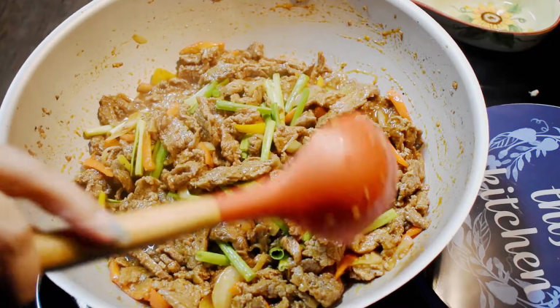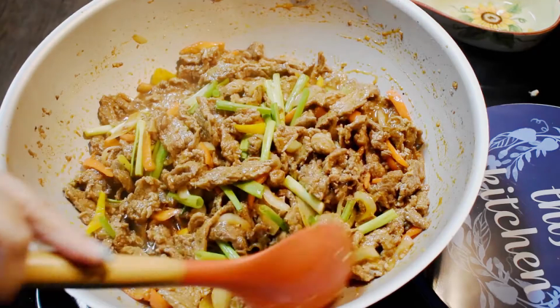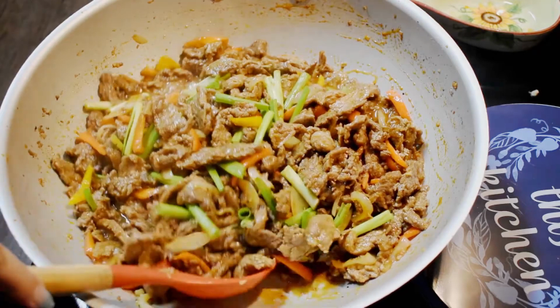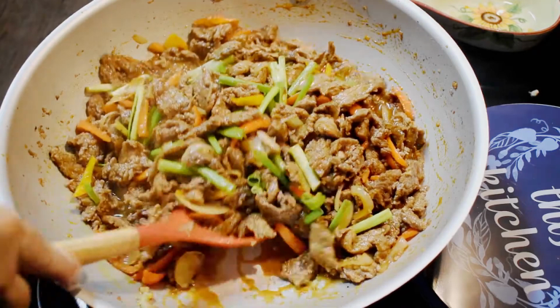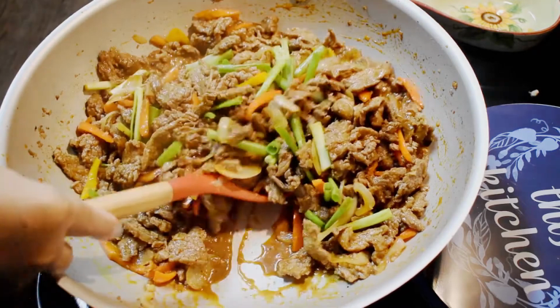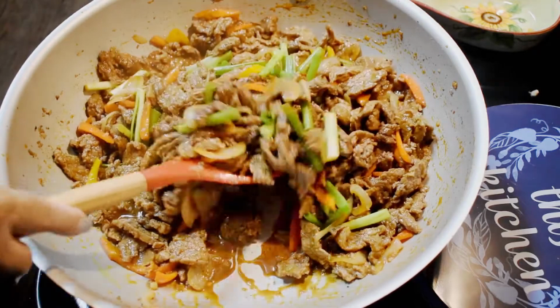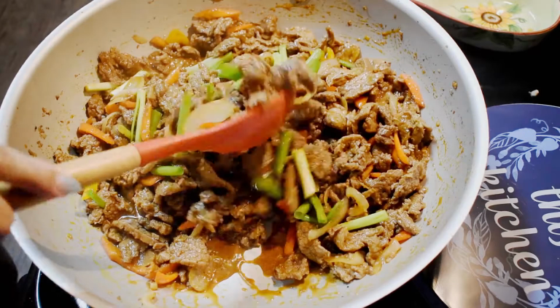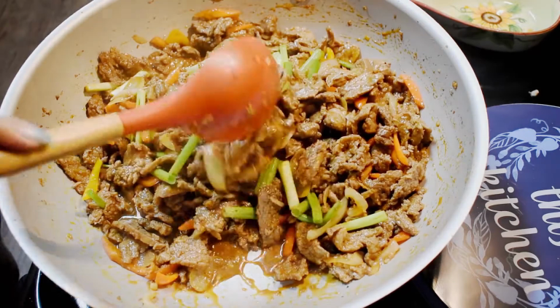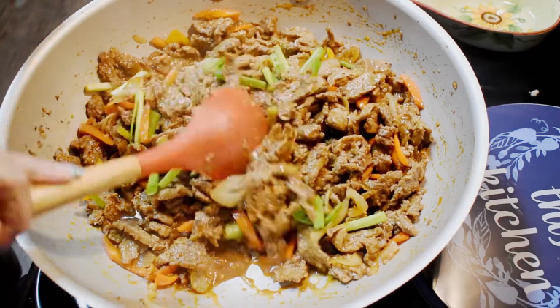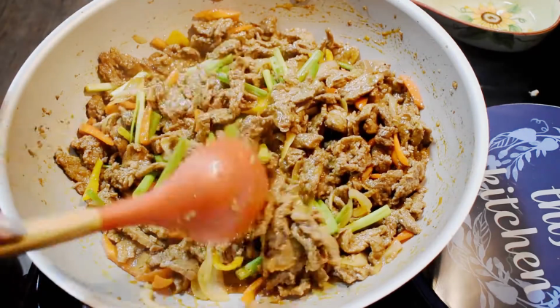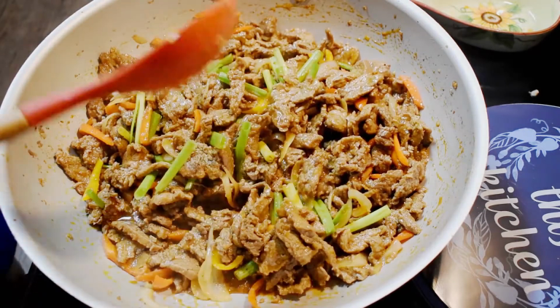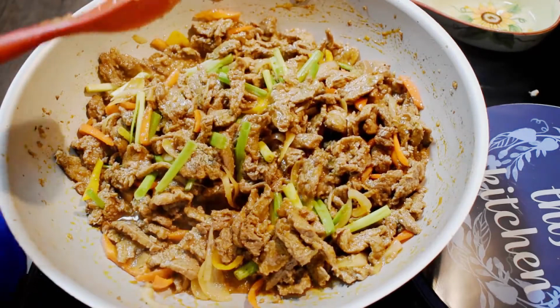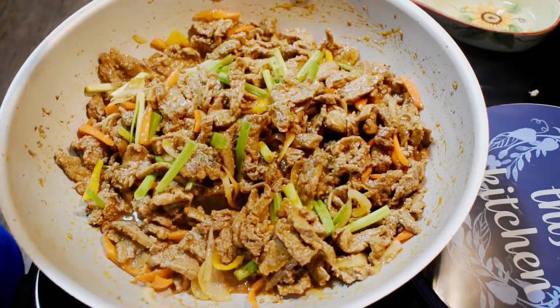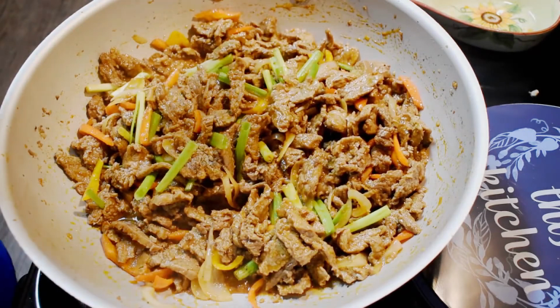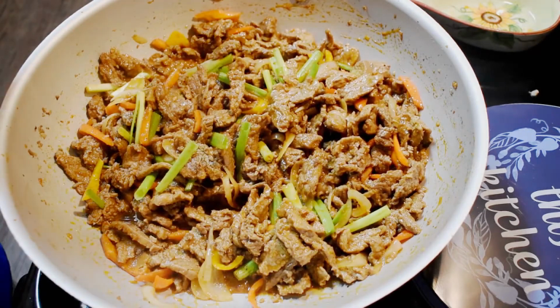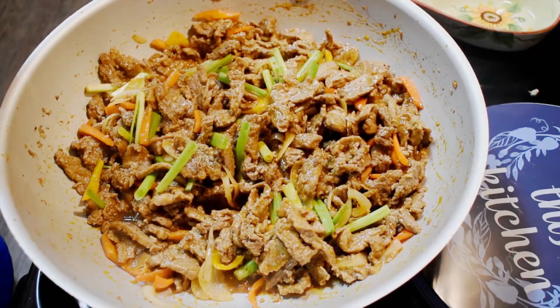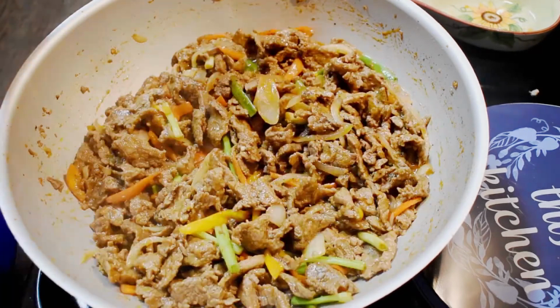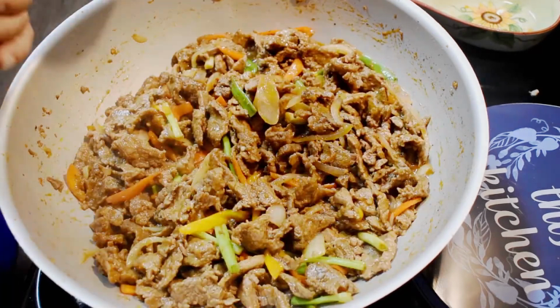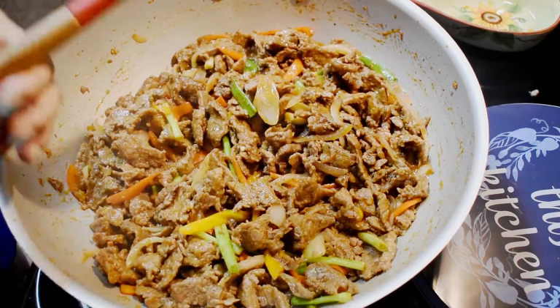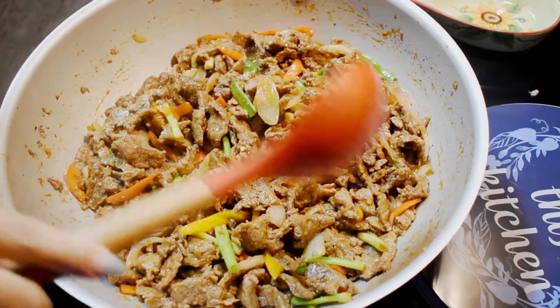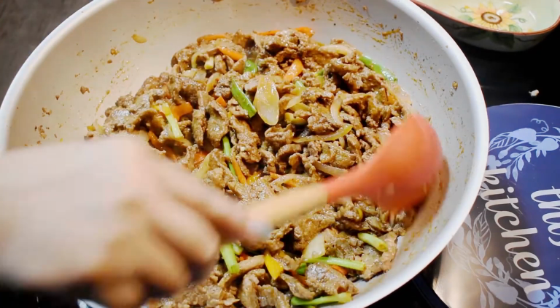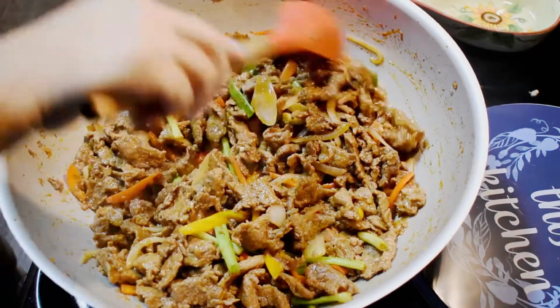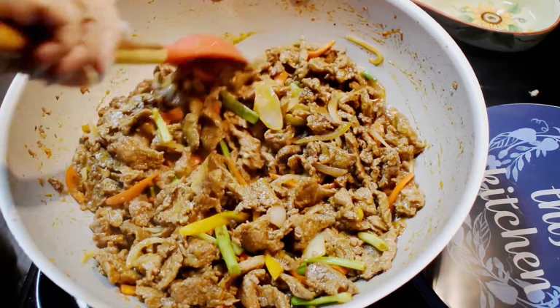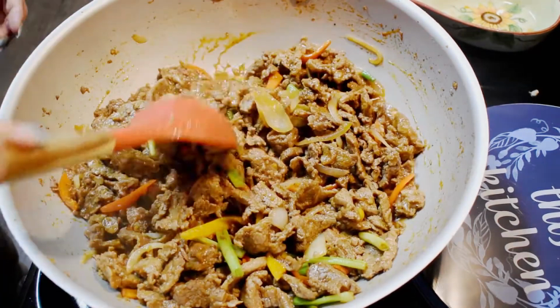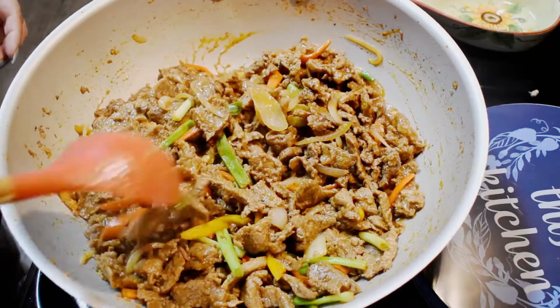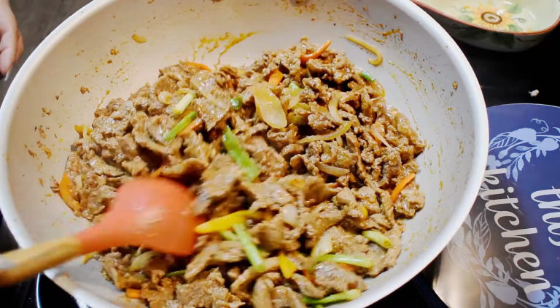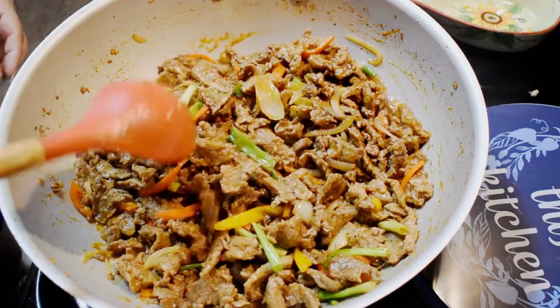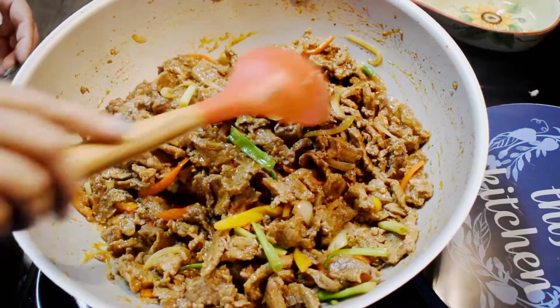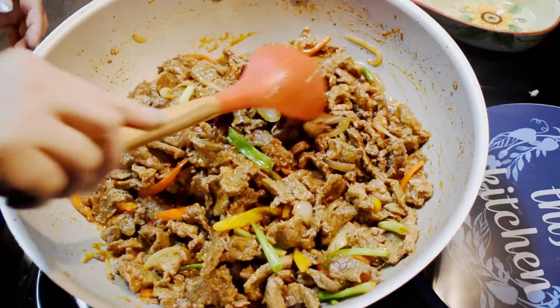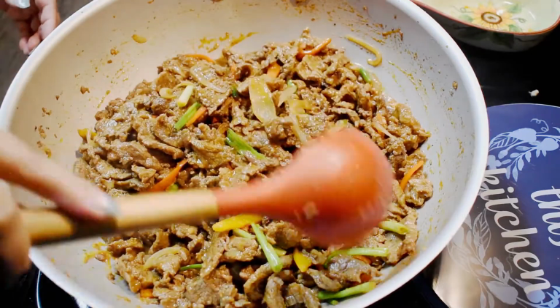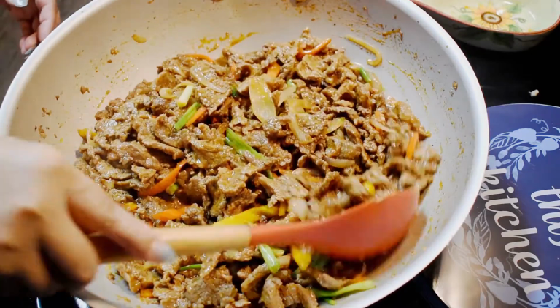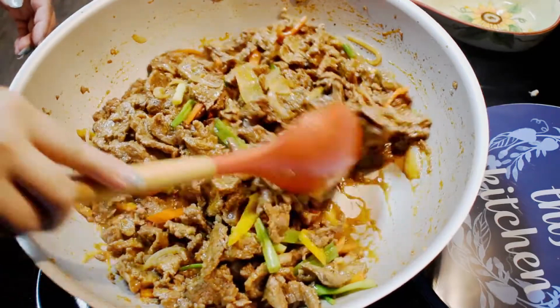Oh, look at that. The bulgogi is ready to serve.